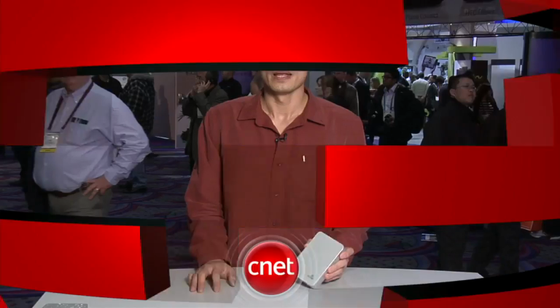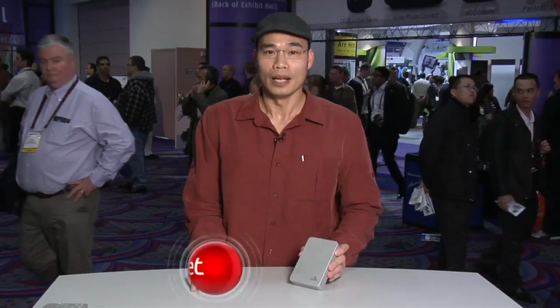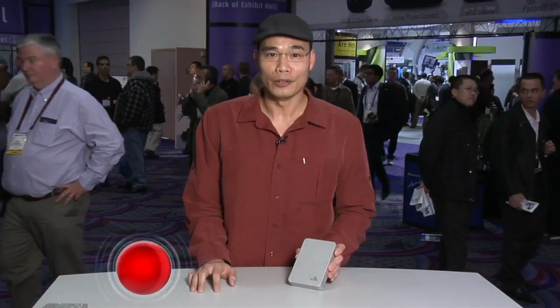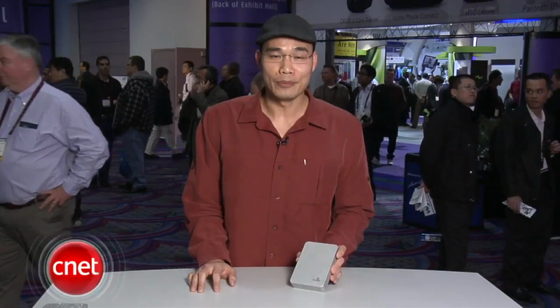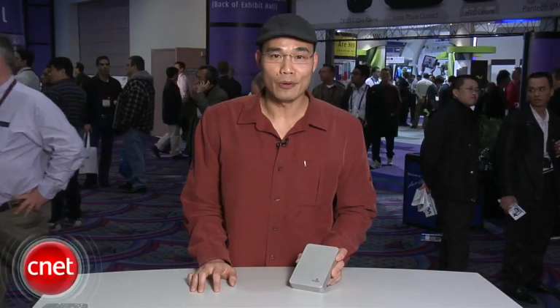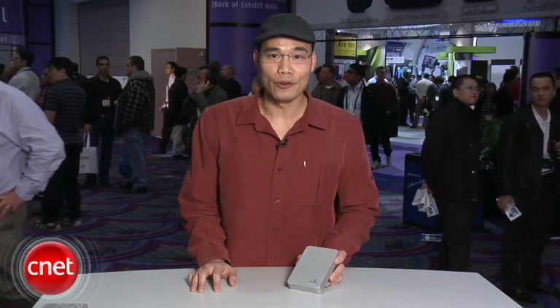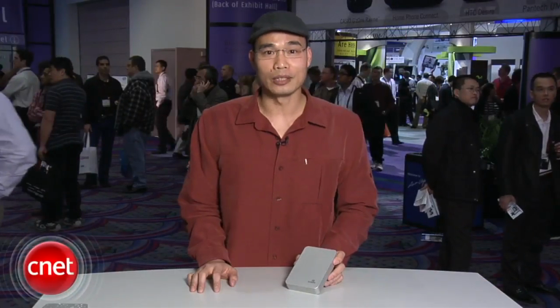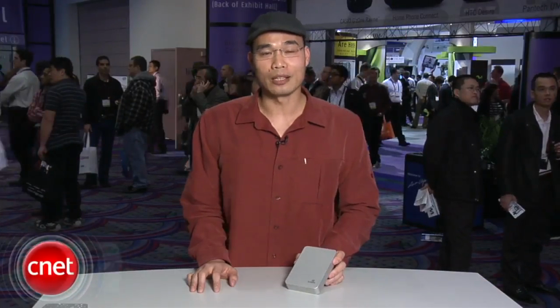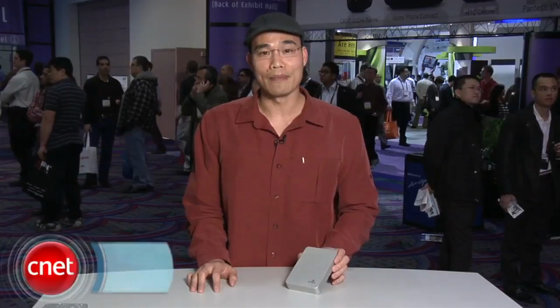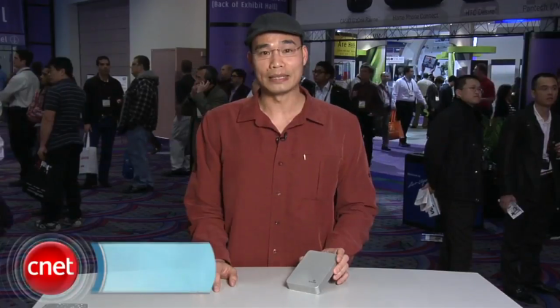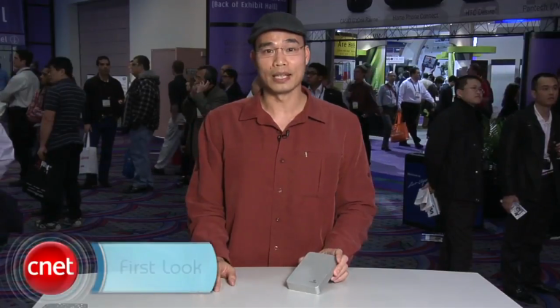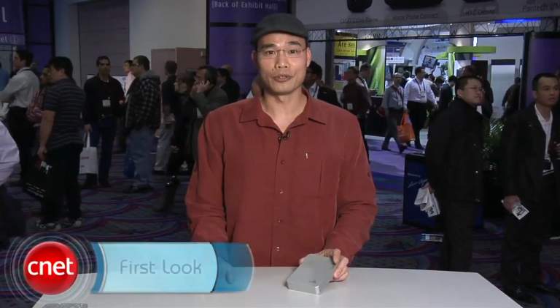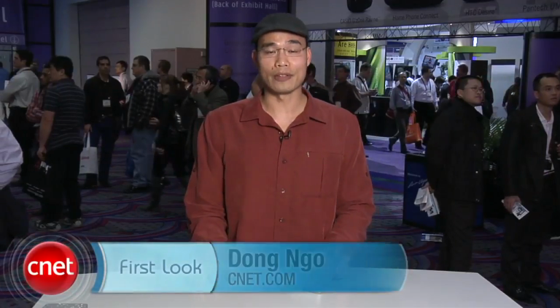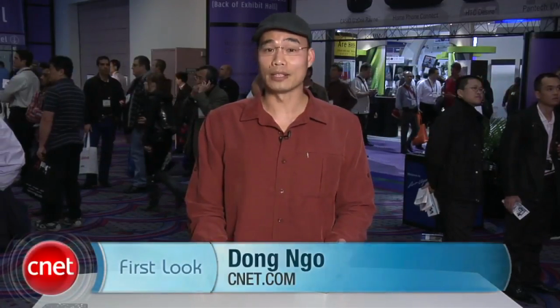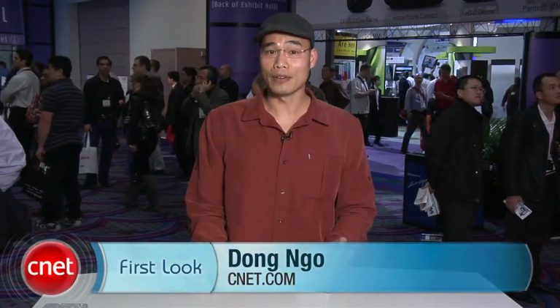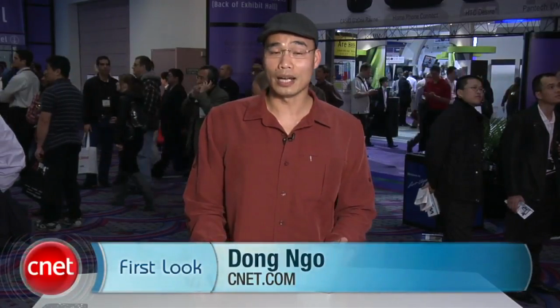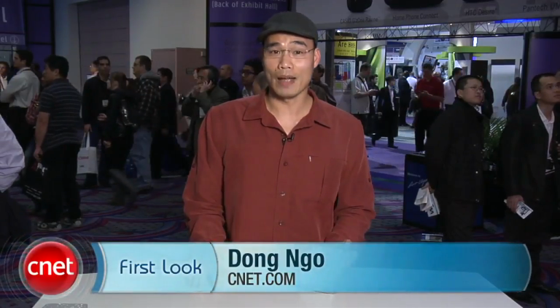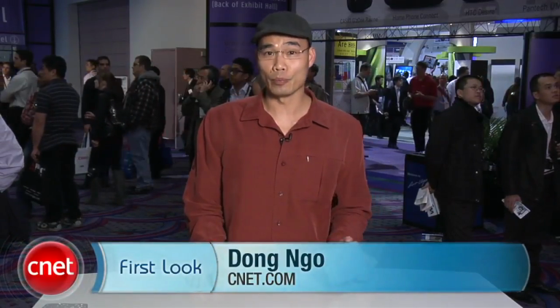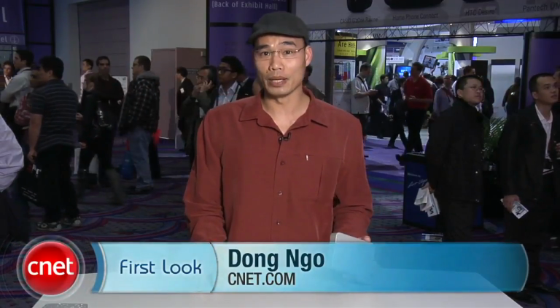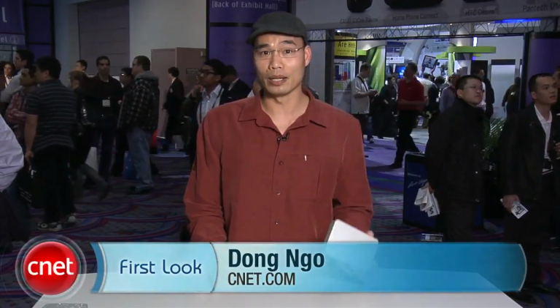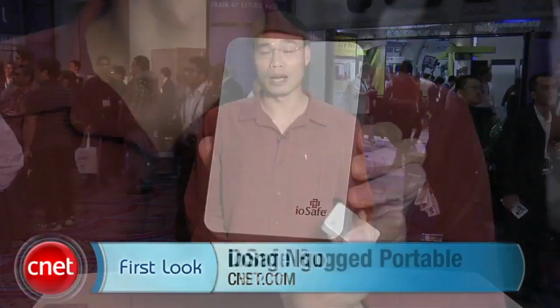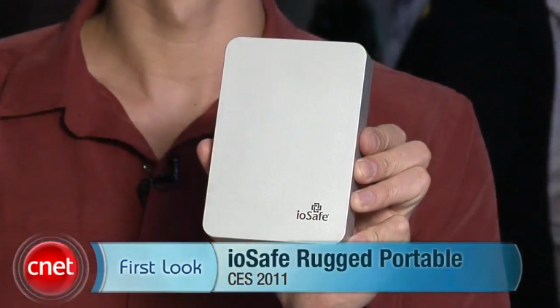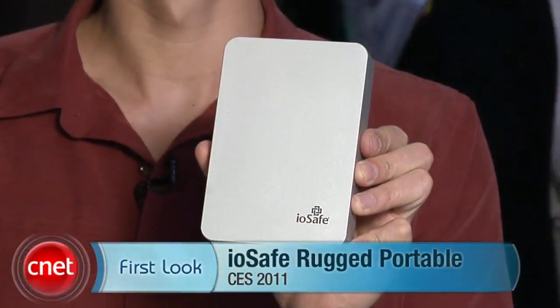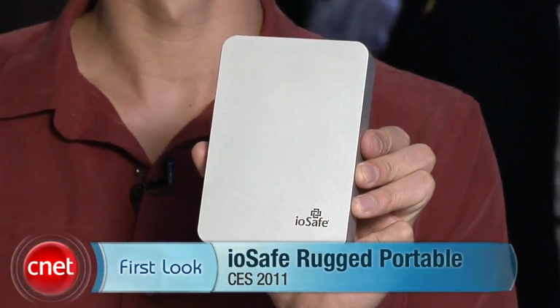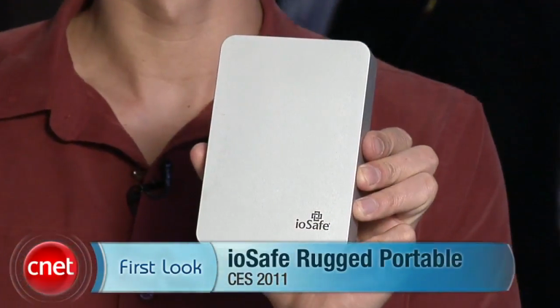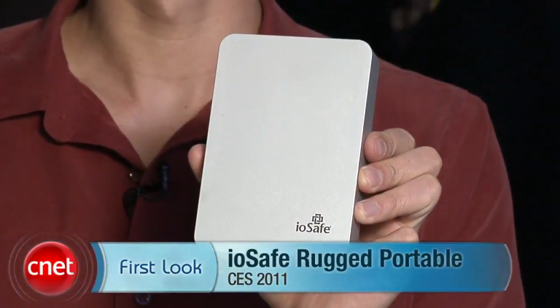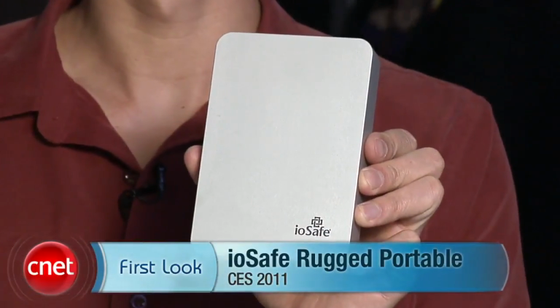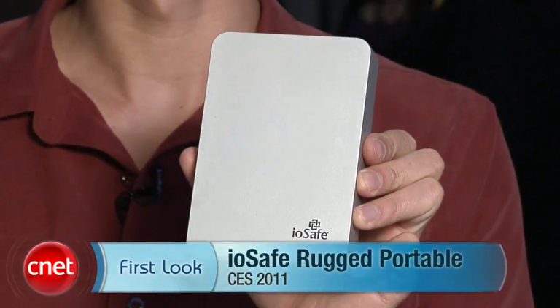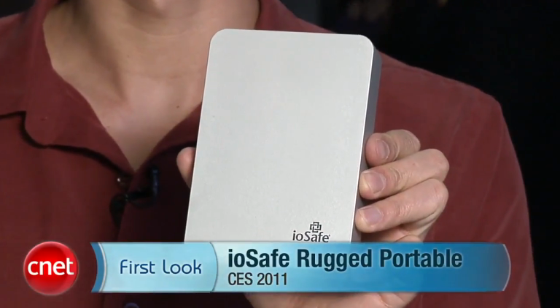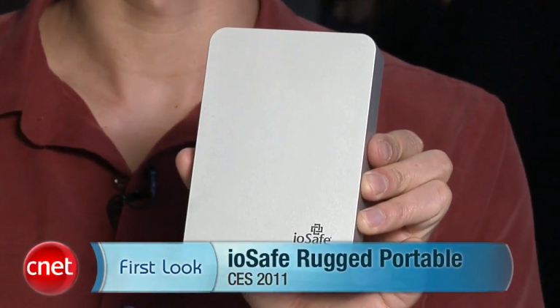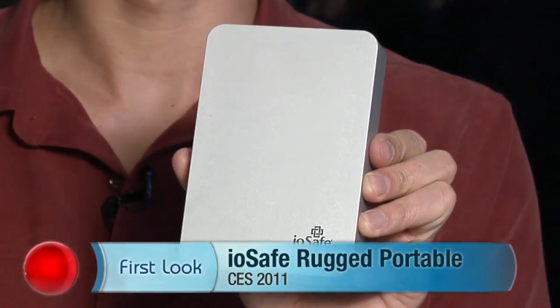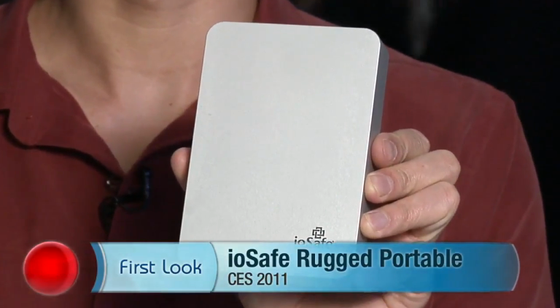Hello, I'm Dong from Dongreview.com at CES 2011, and I have a great product here — the IOSAFE rugged portable external hard drive.